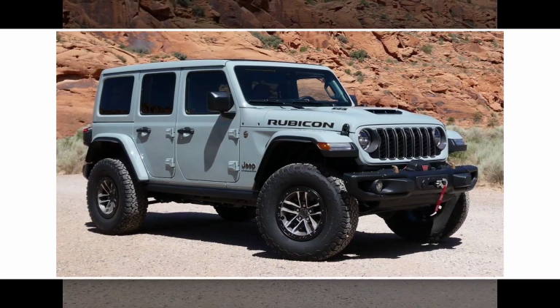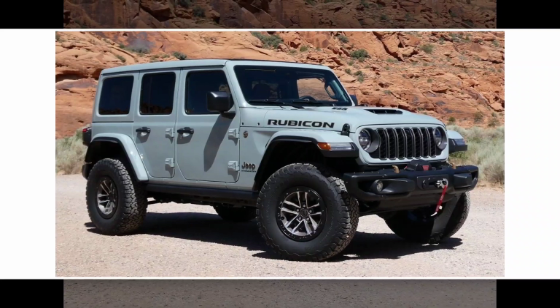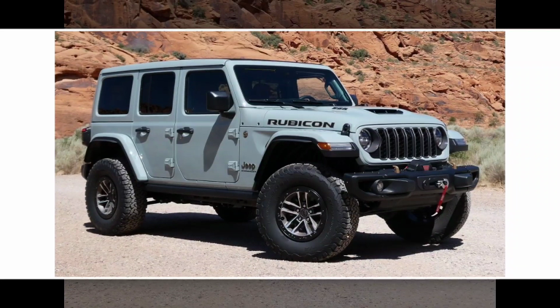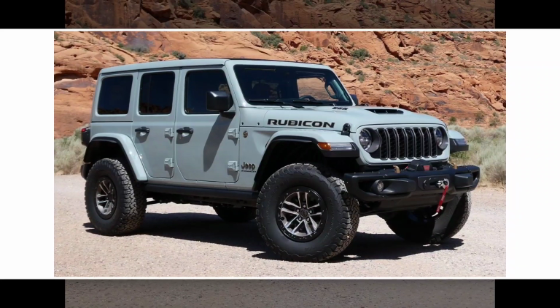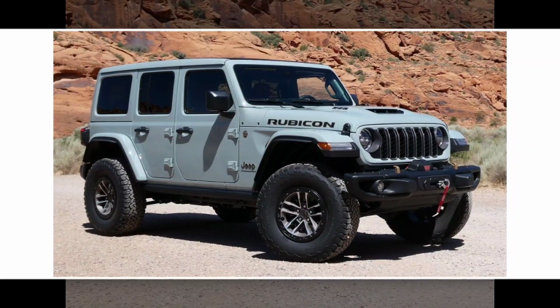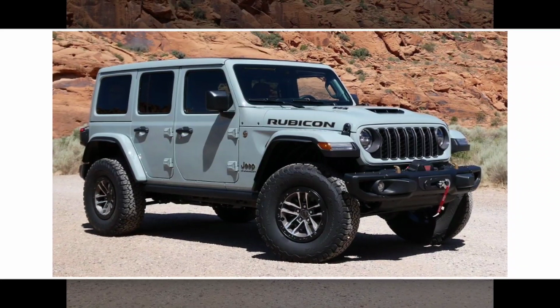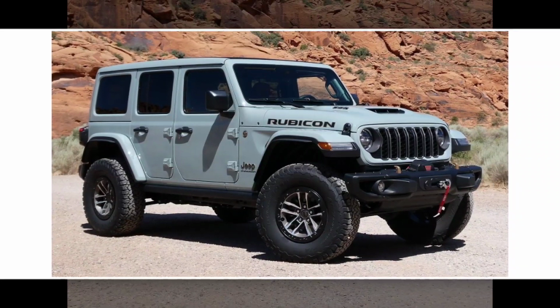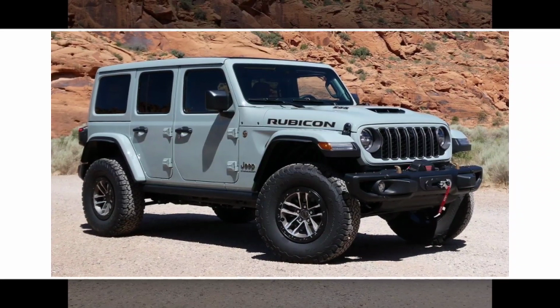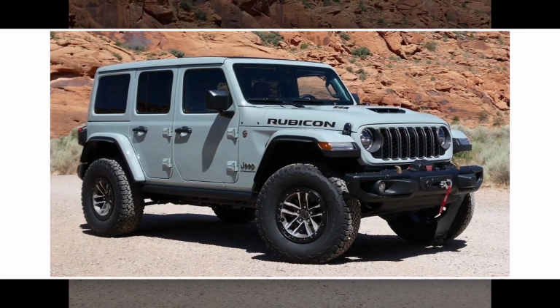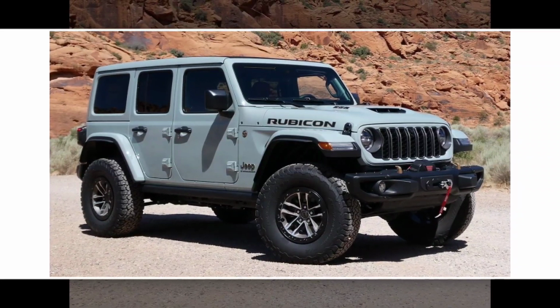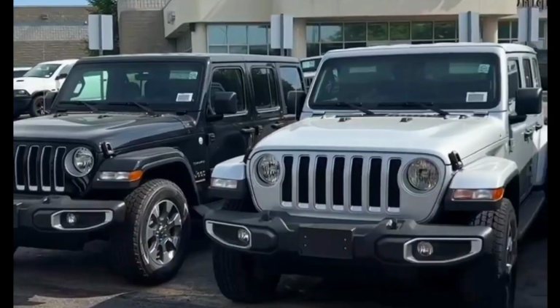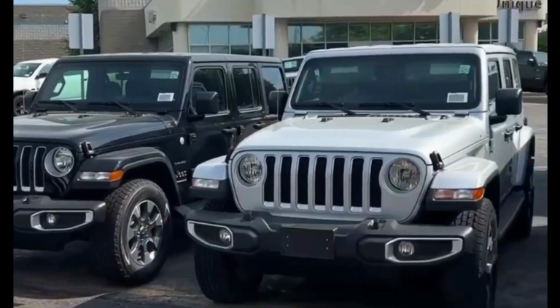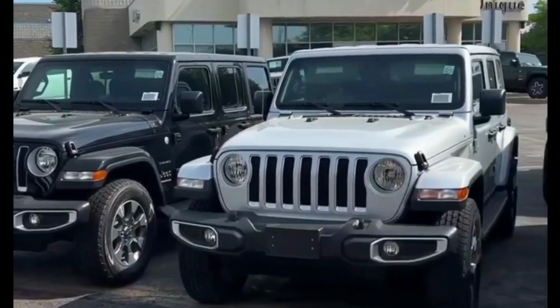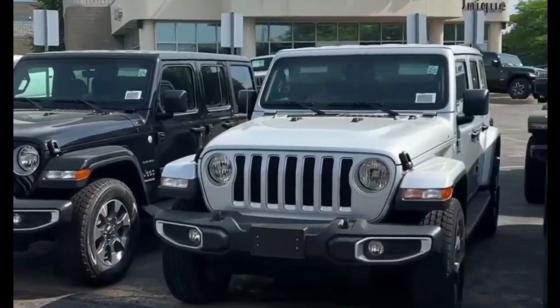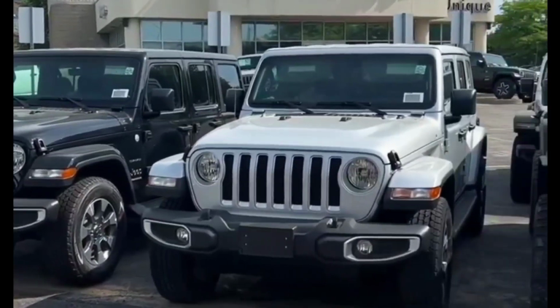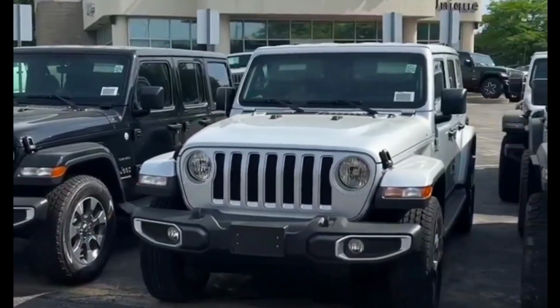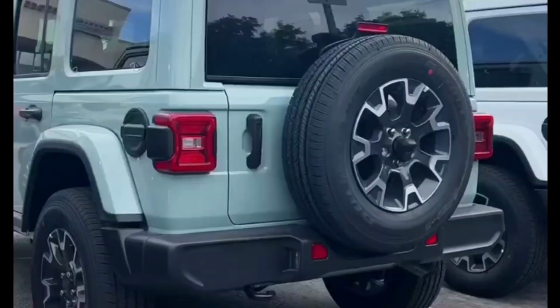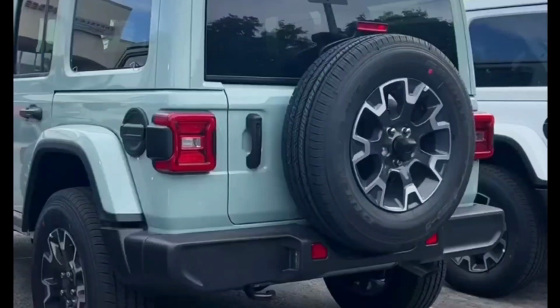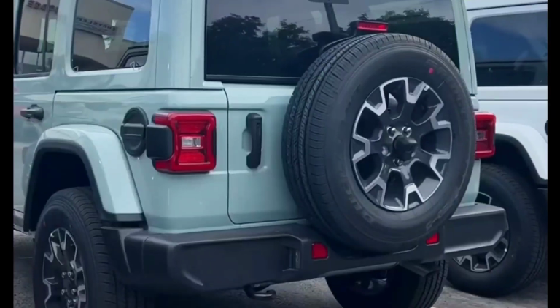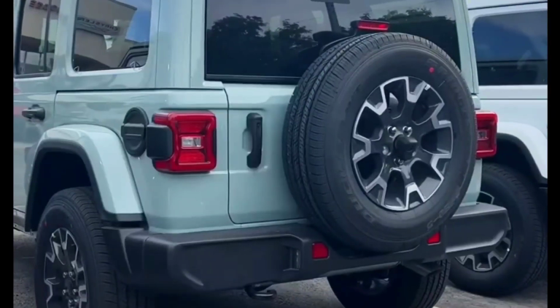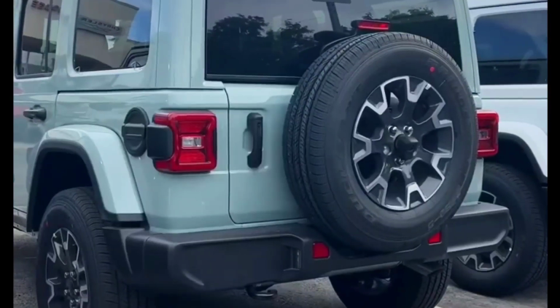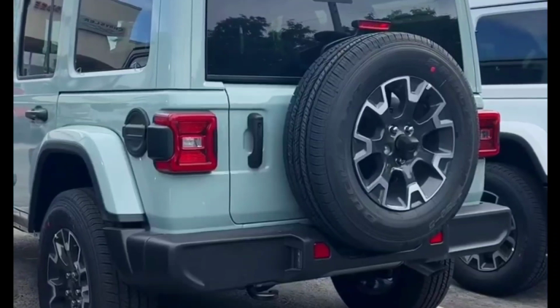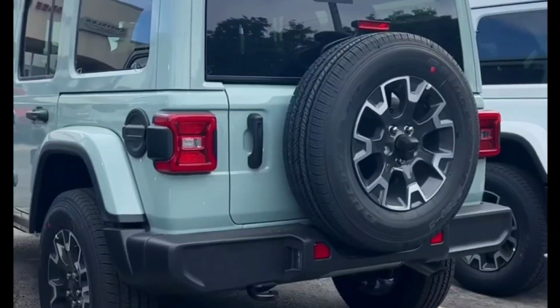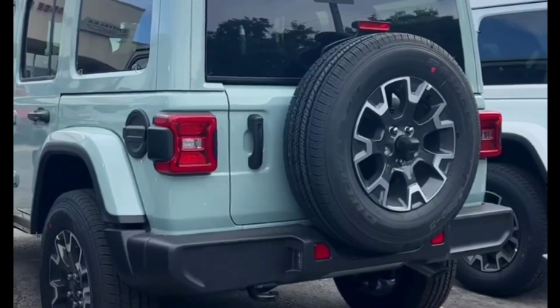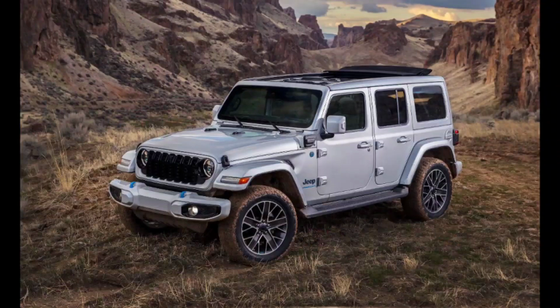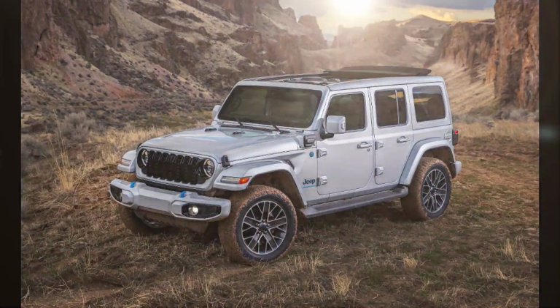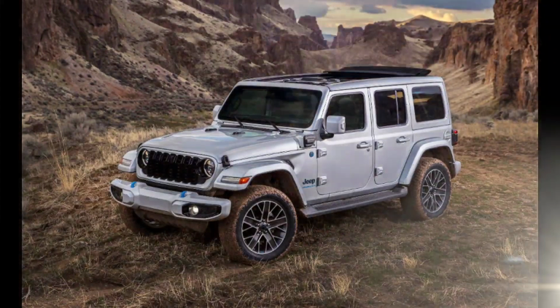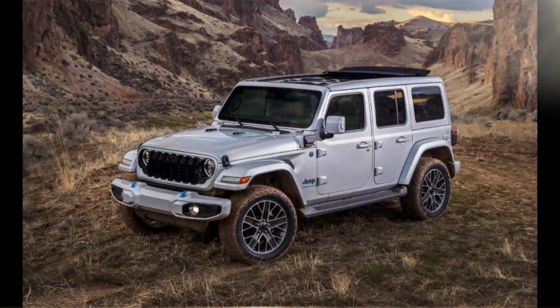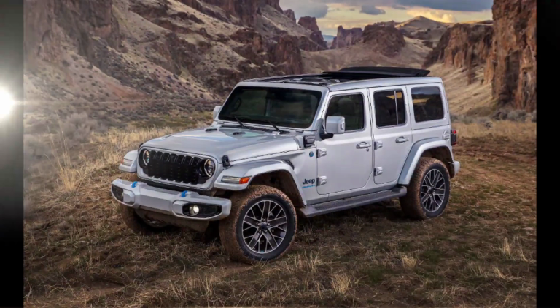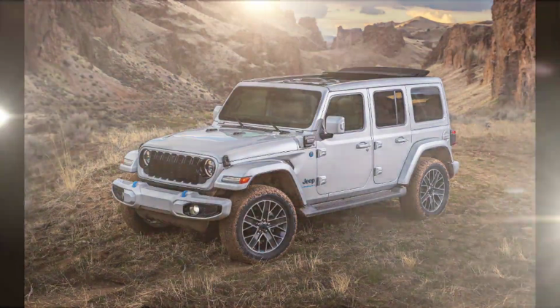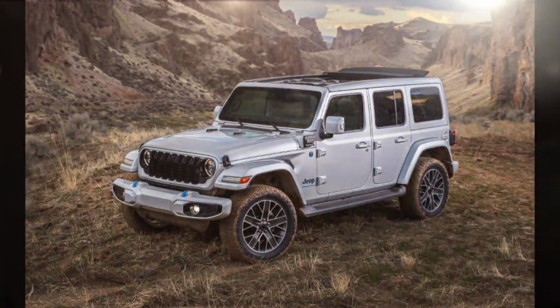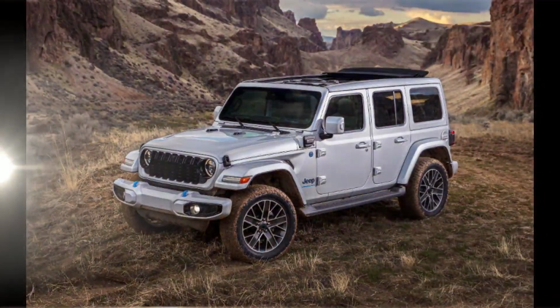The Wrangler also gets a new Dana 44 full-float rear axle, which increases towing capacity to 5,000 pounds.